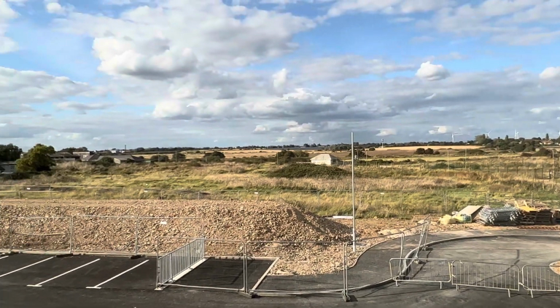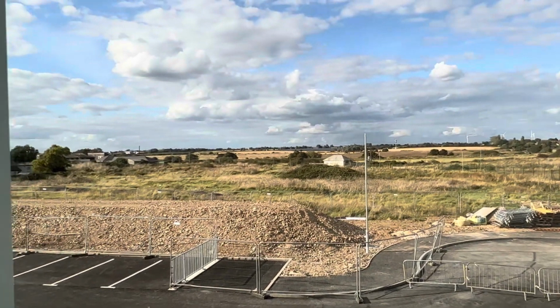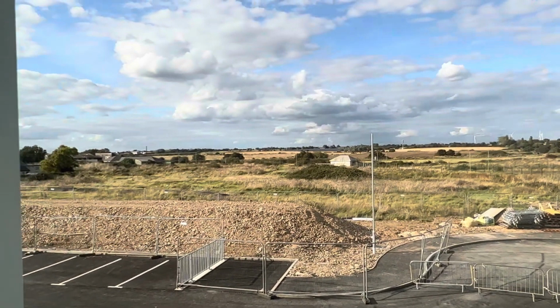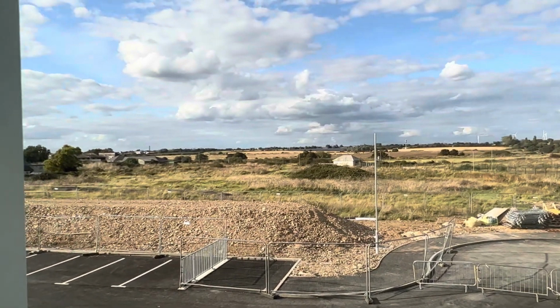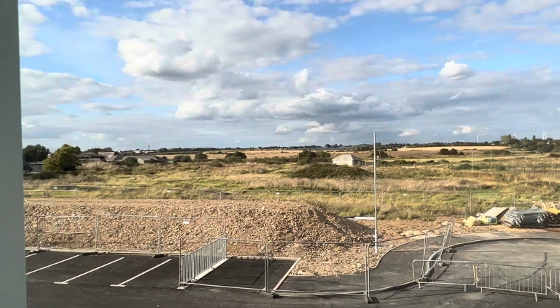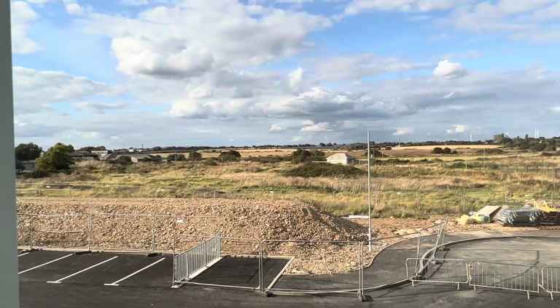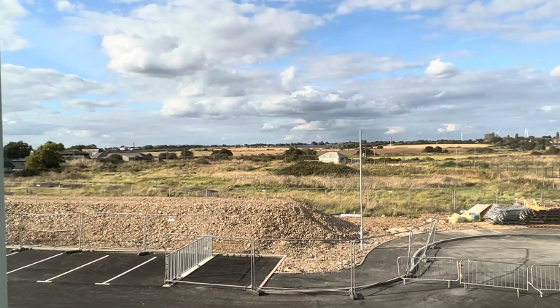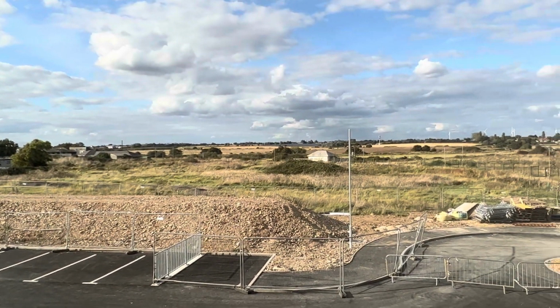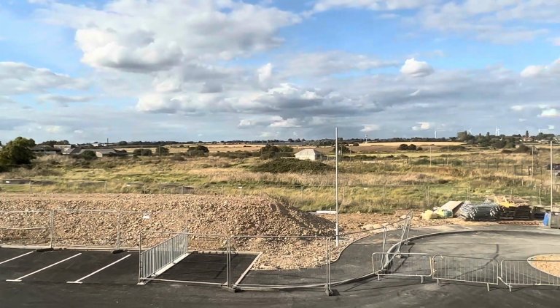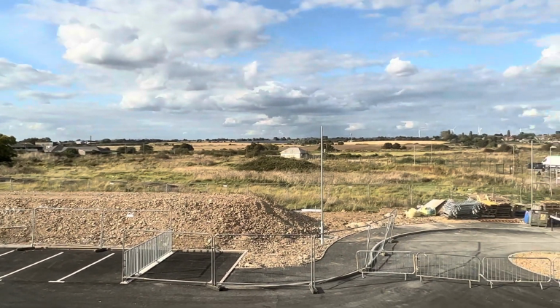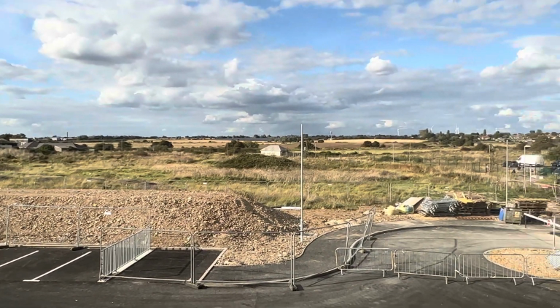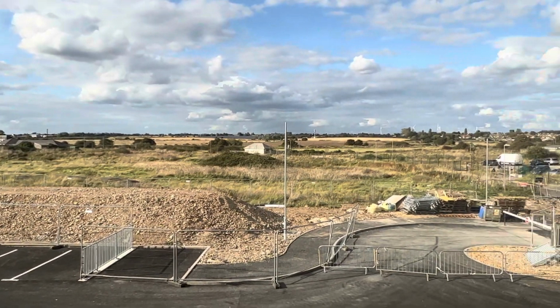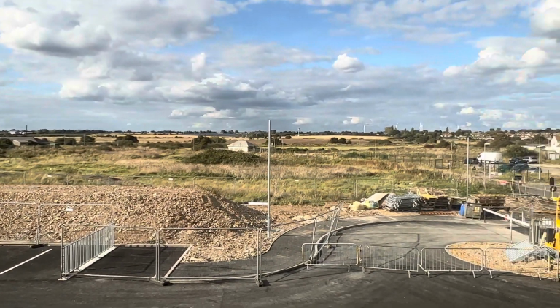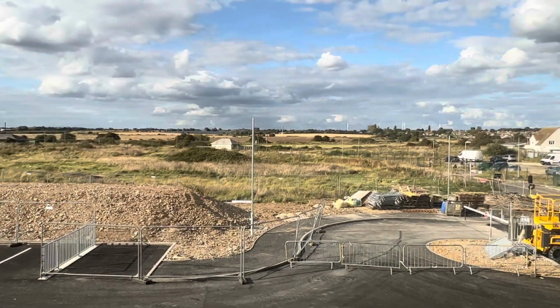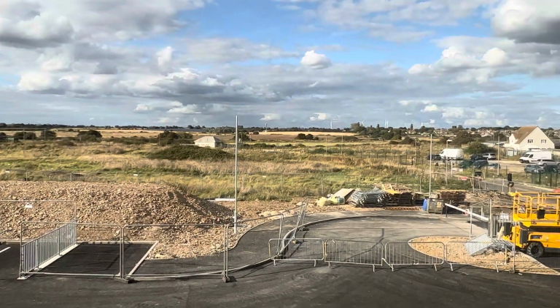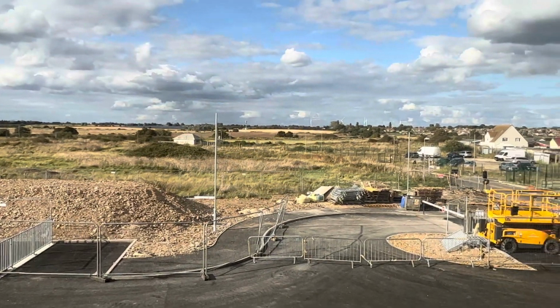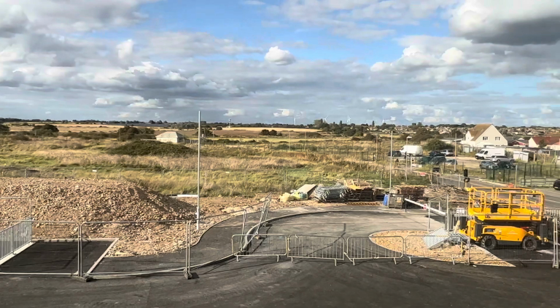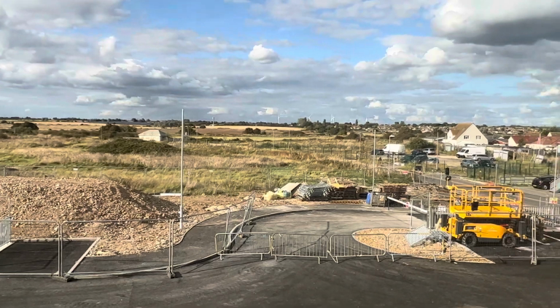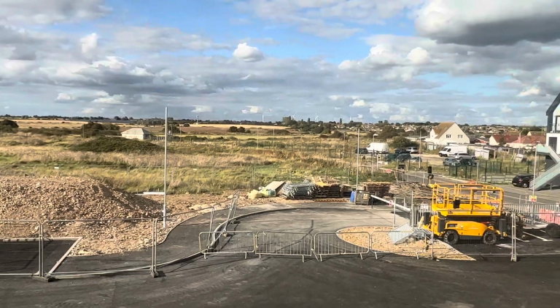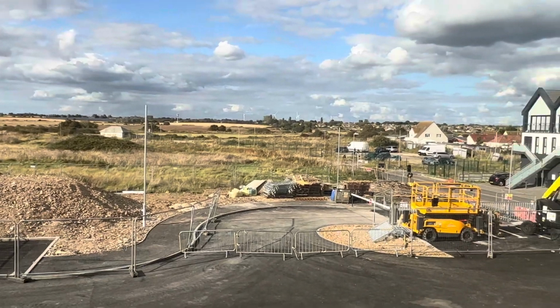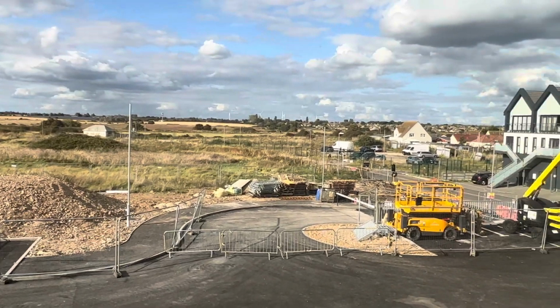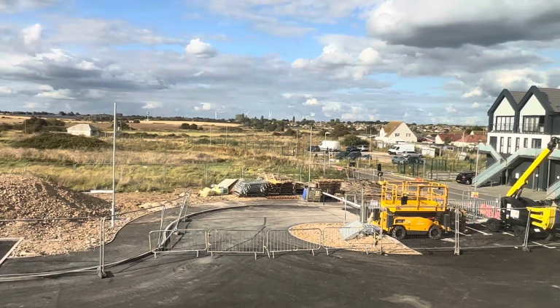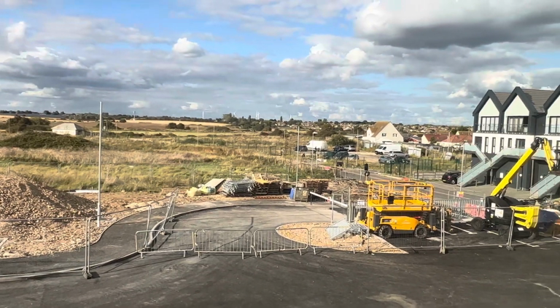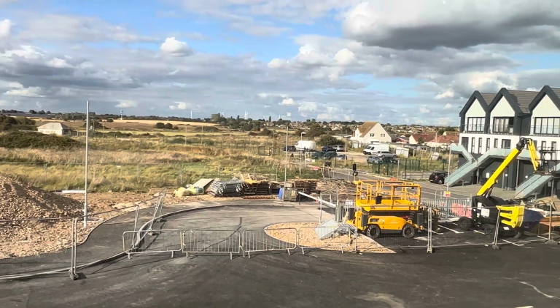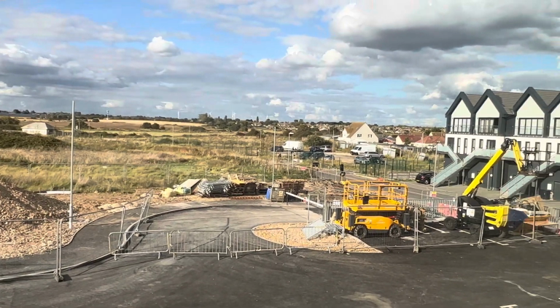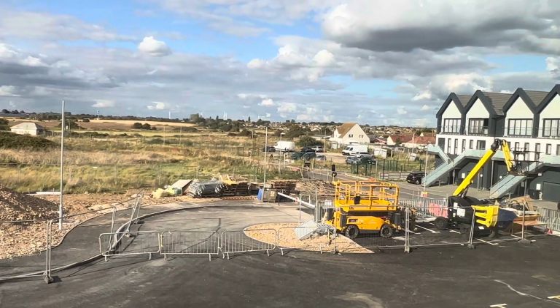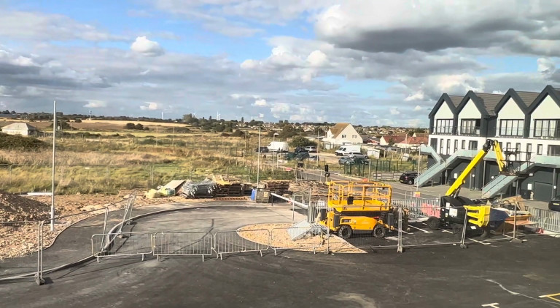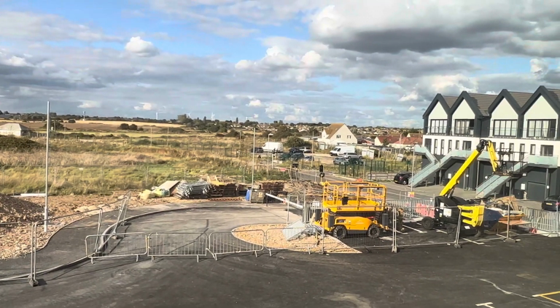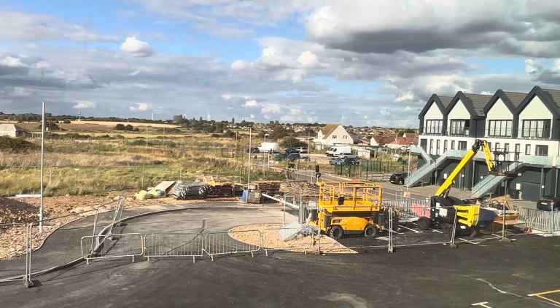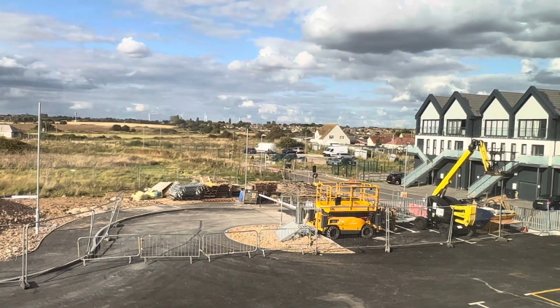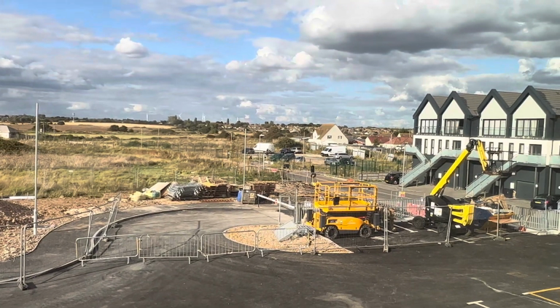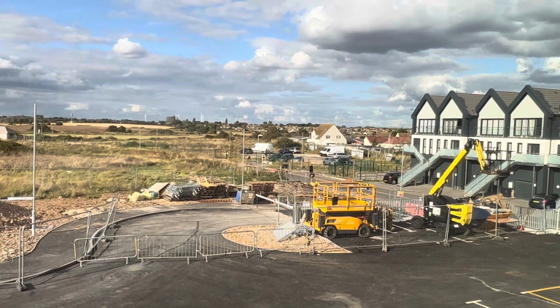Jaywick is so beautiful, and that's why I've never left.